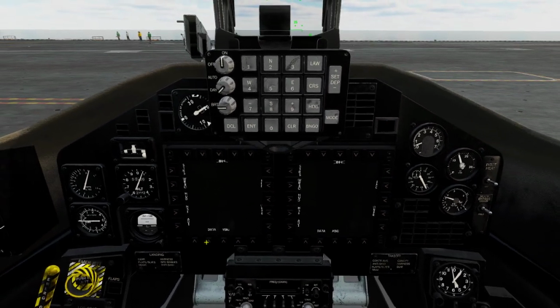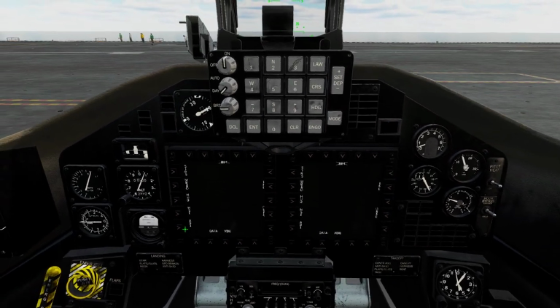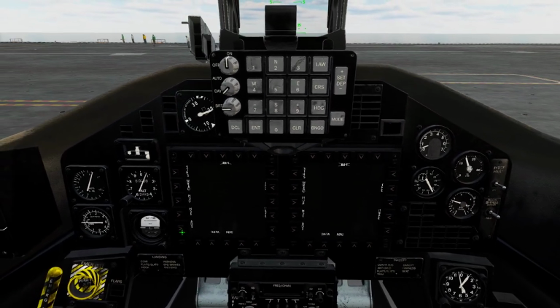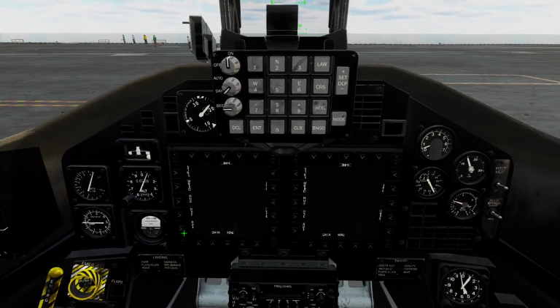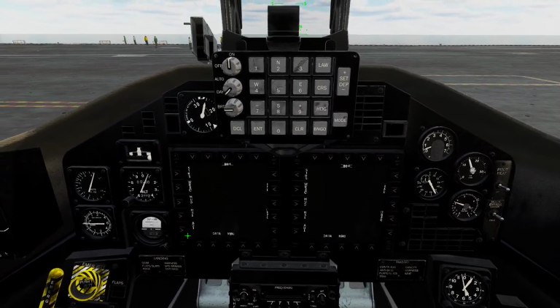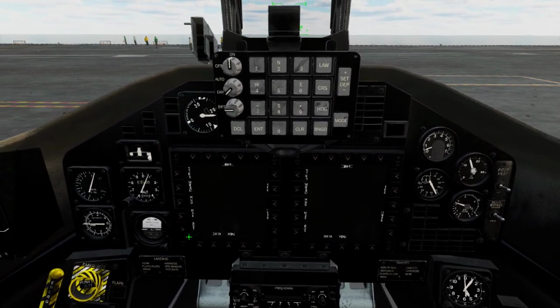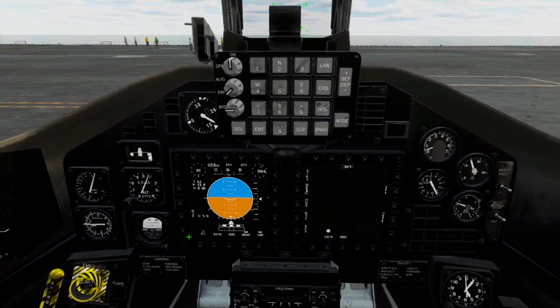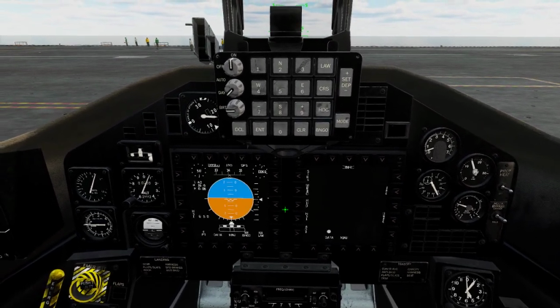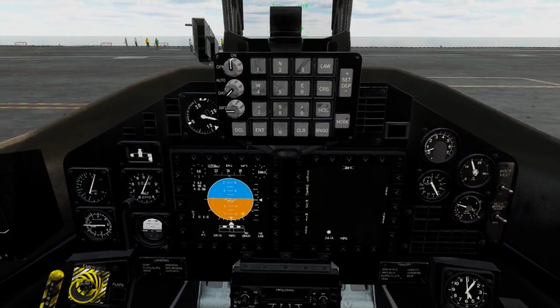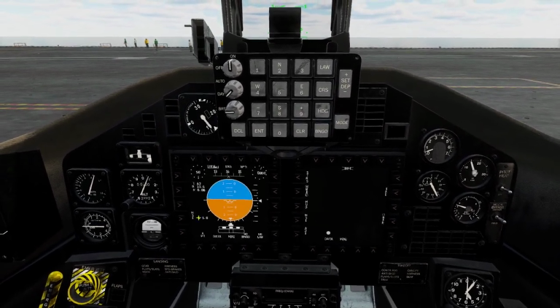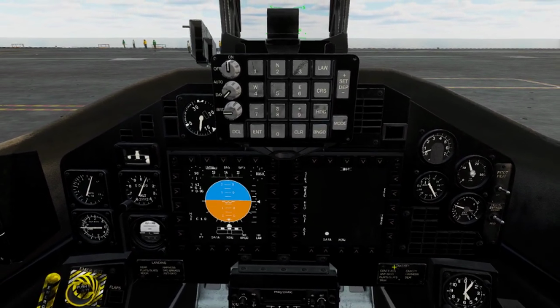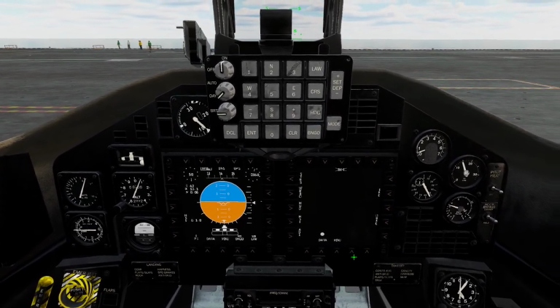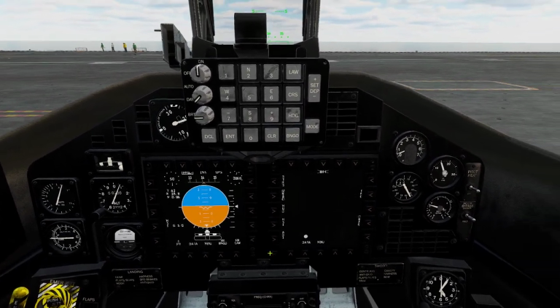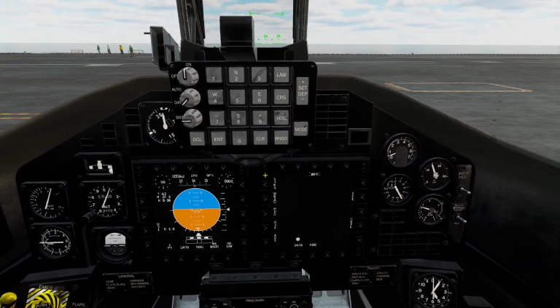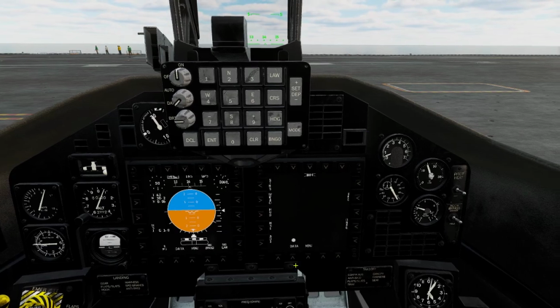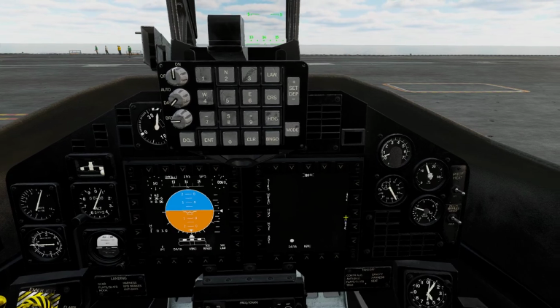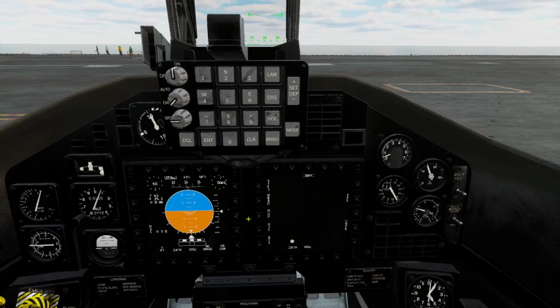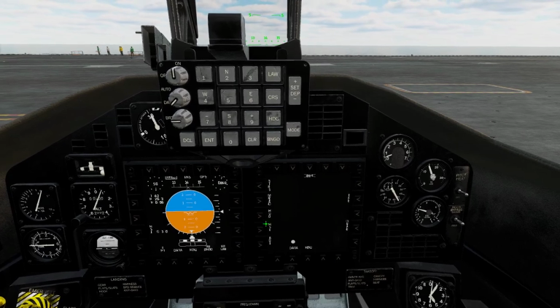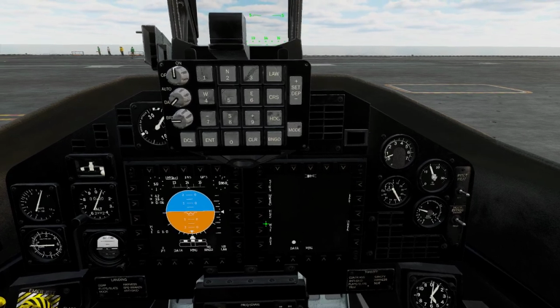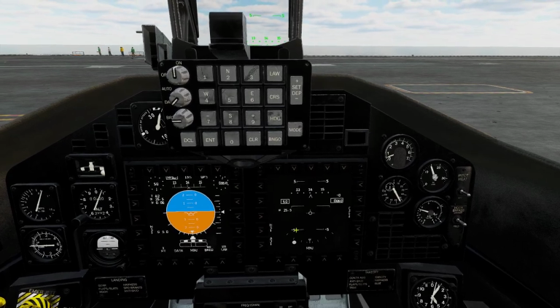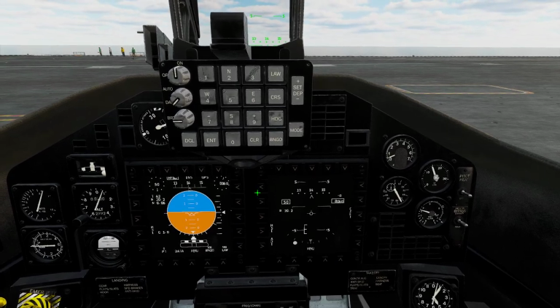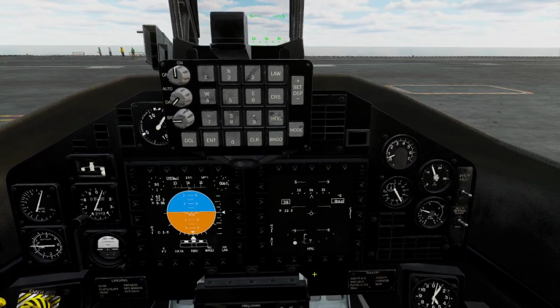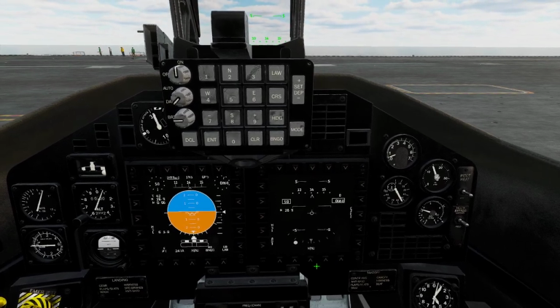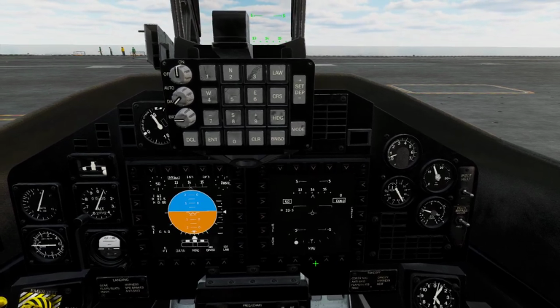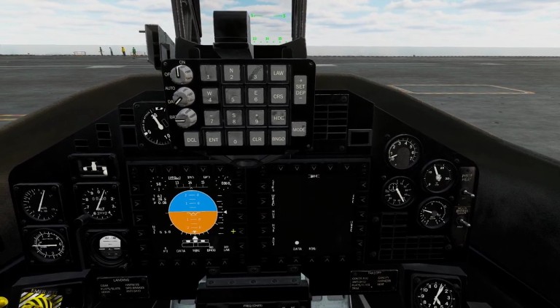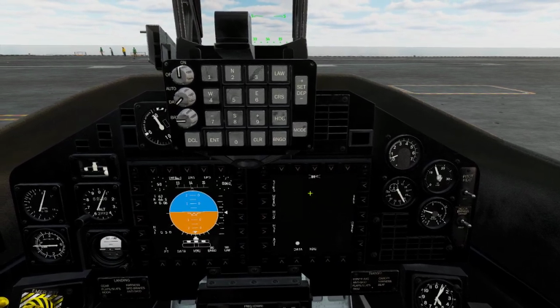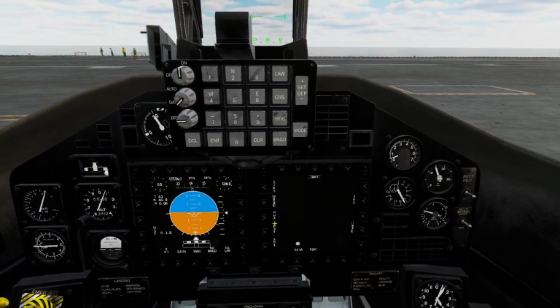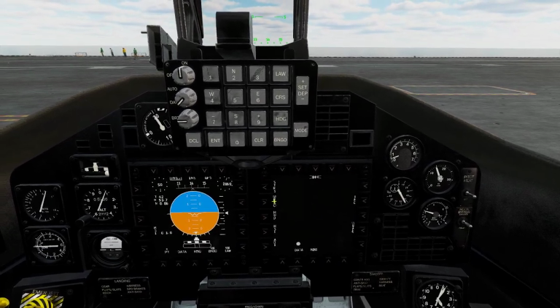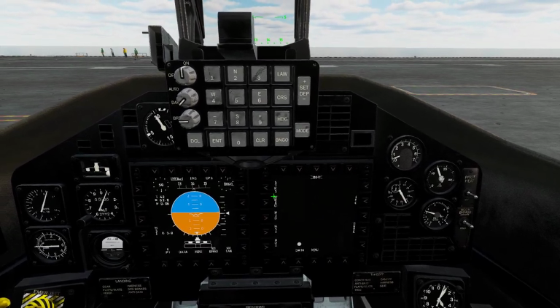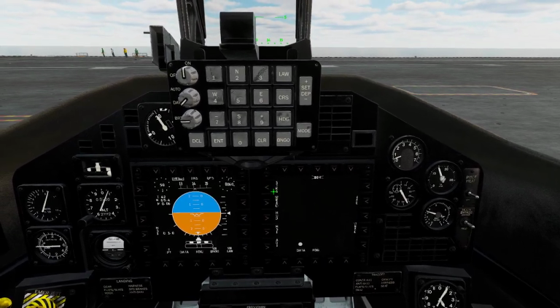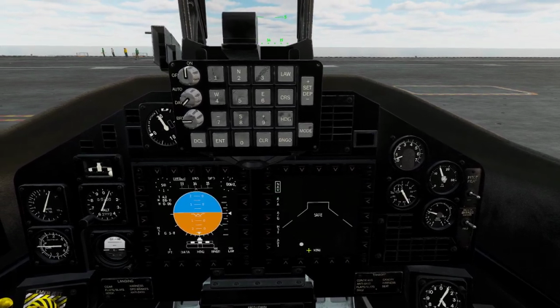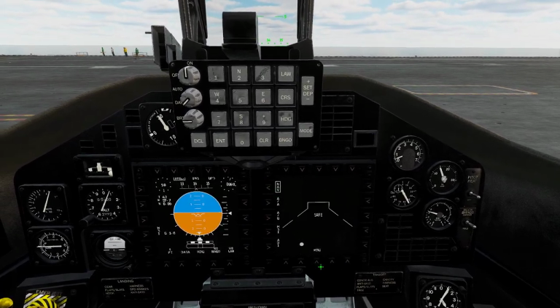And then, in the bottom right, let's turn on those MFDs. Let's get our ADI over here, and then whatever you want on the other side — HUD or honestly whatever you want.